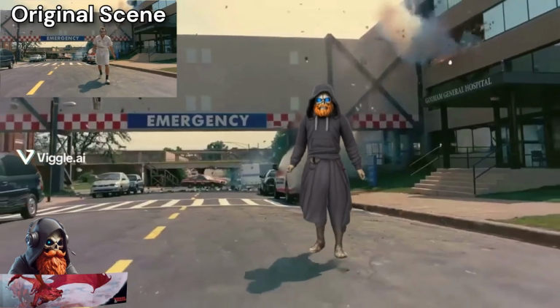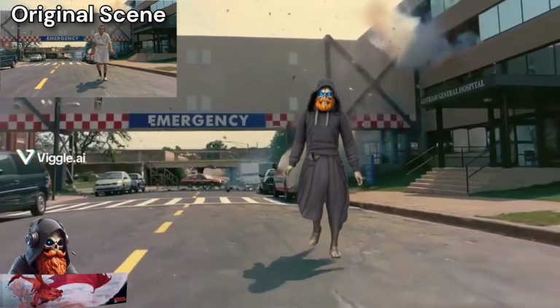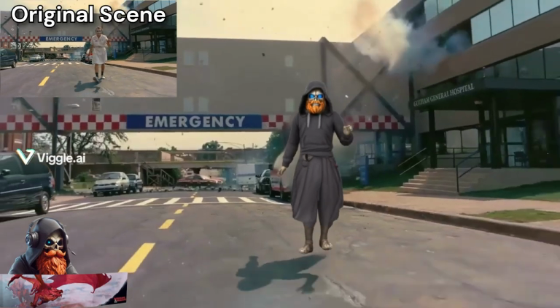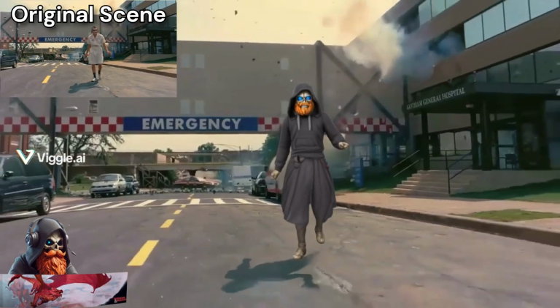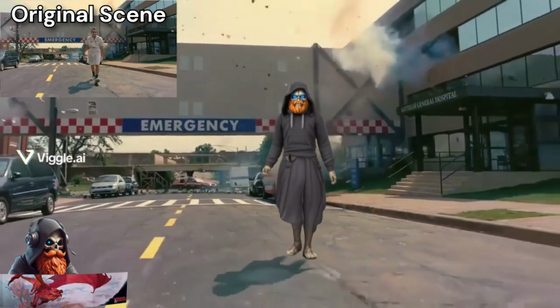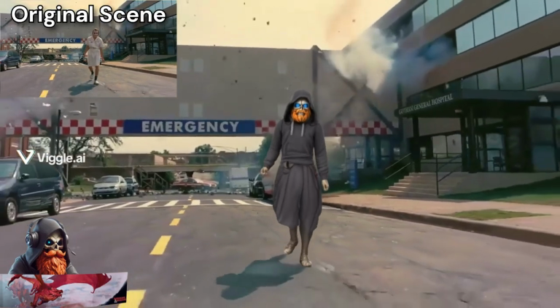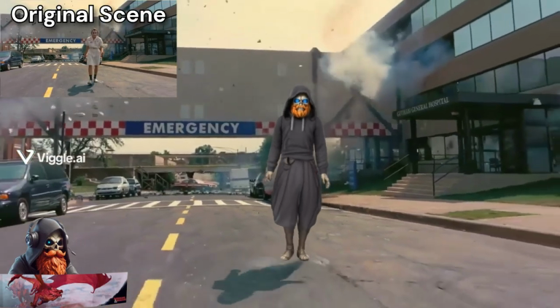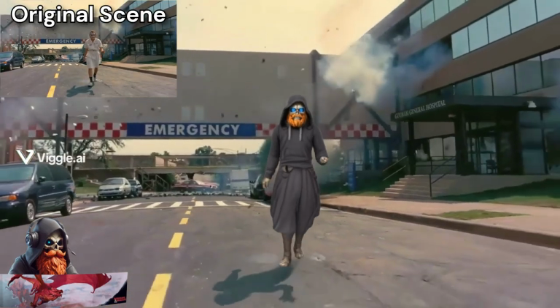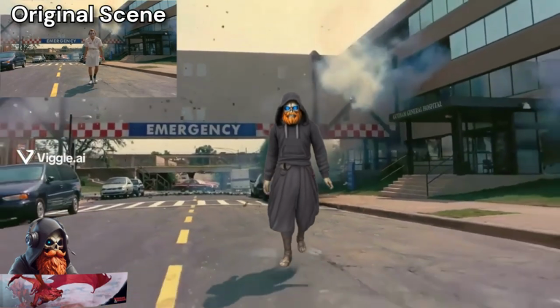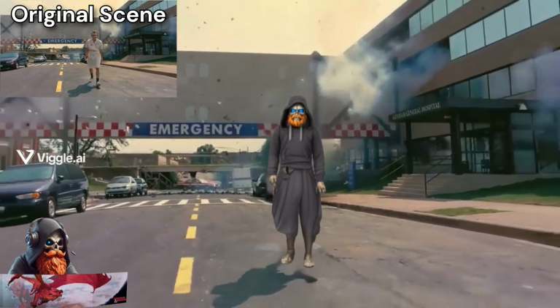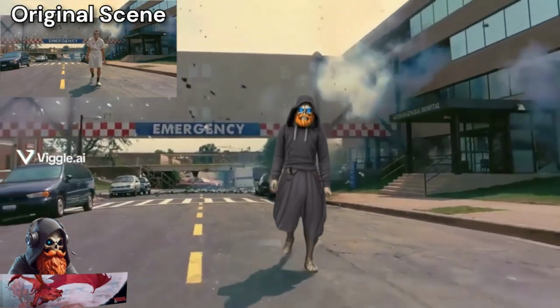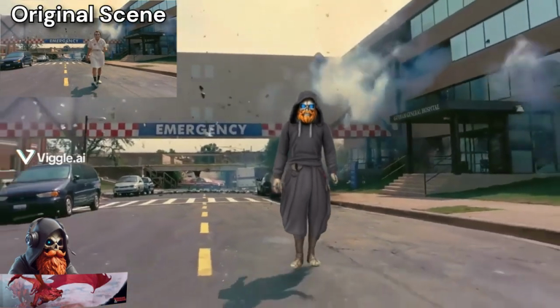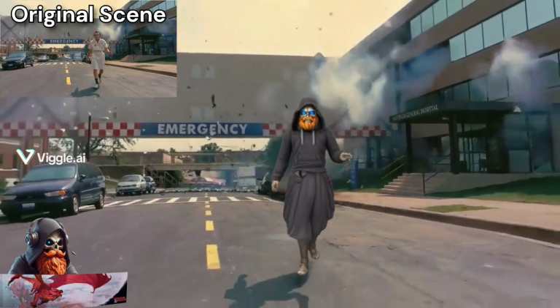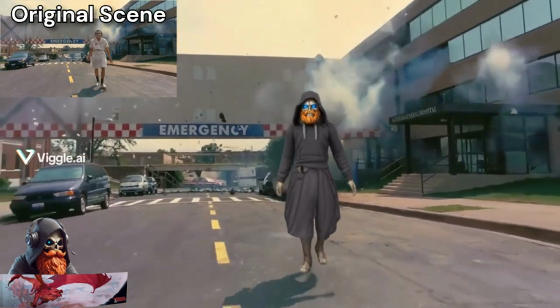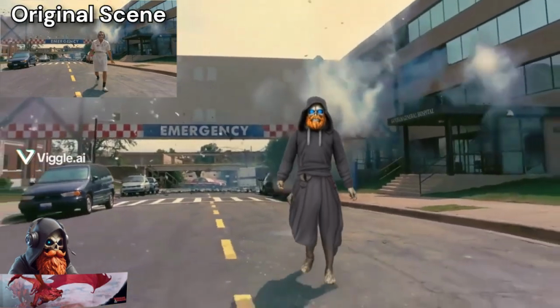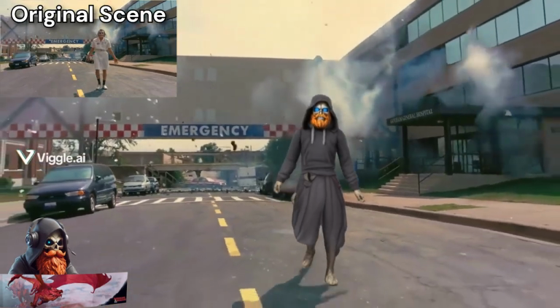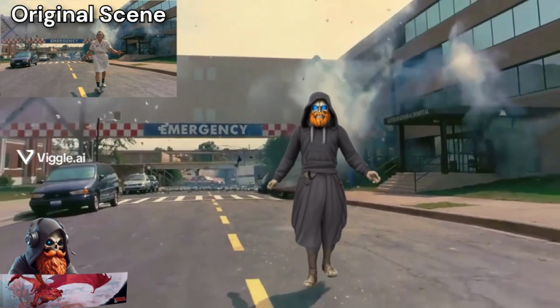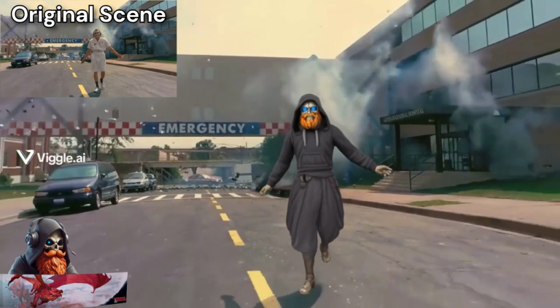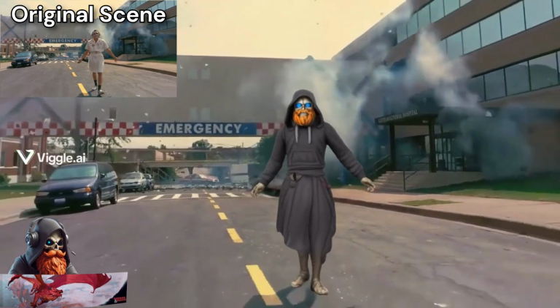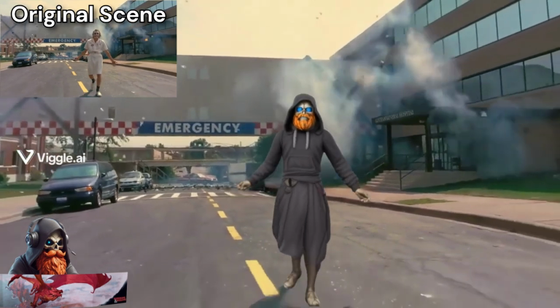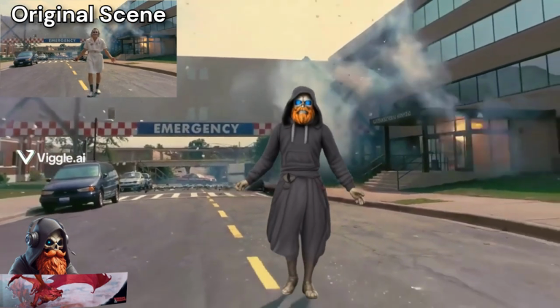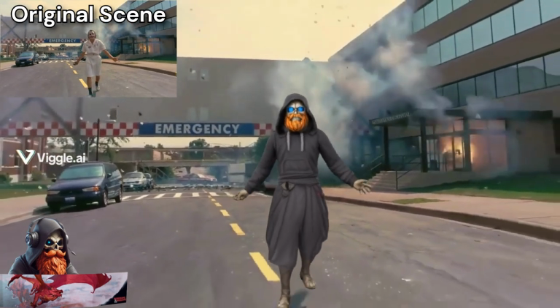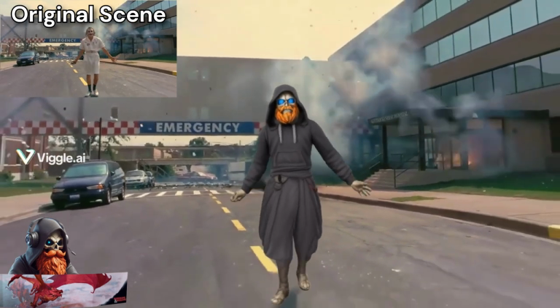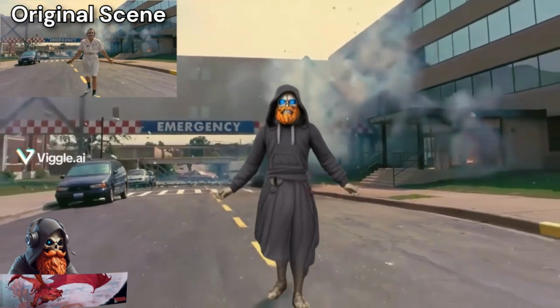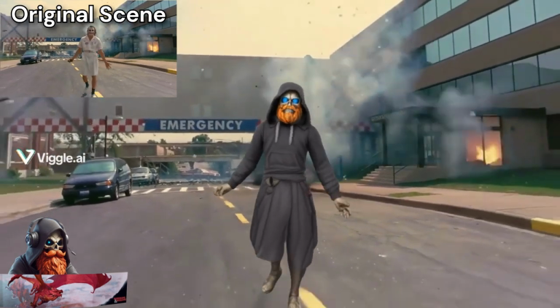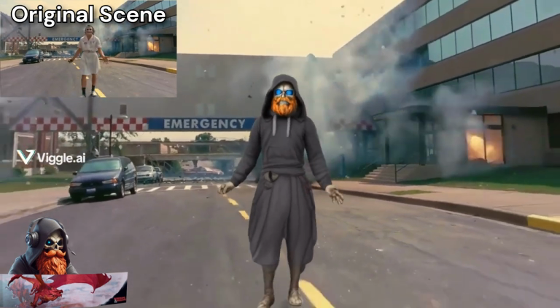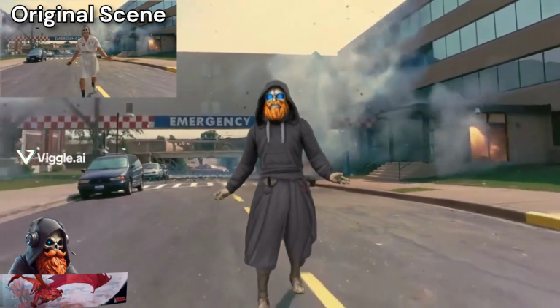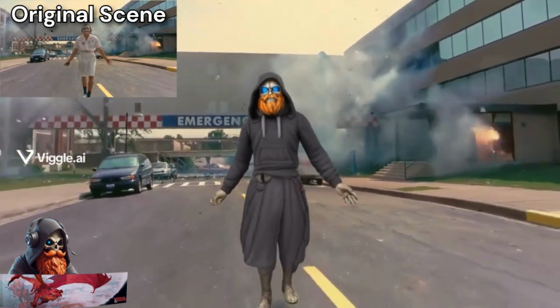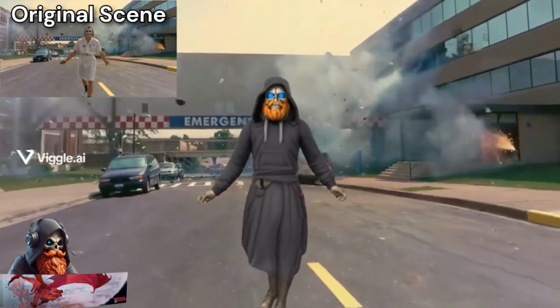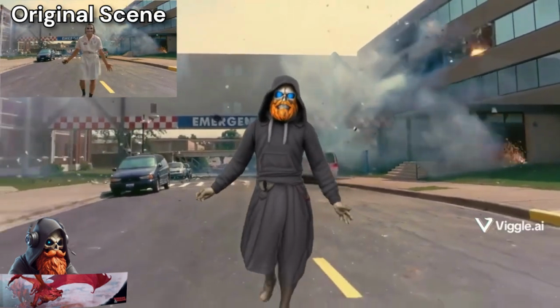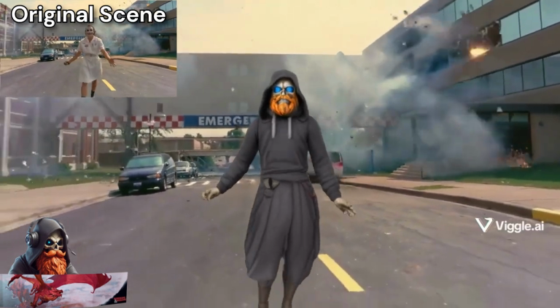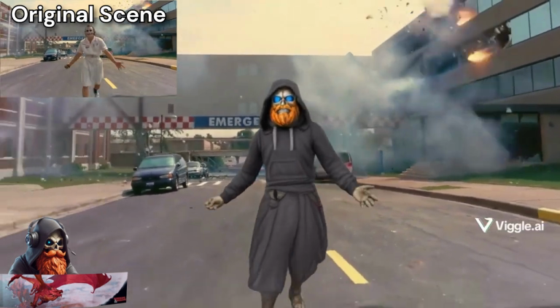And here I wanted to show you what it looks like when you use a movie scene to replace one of your favorite characters with your Hero Forge model.